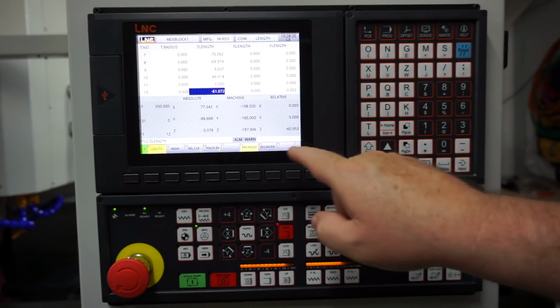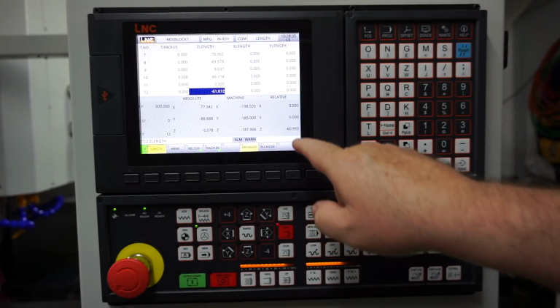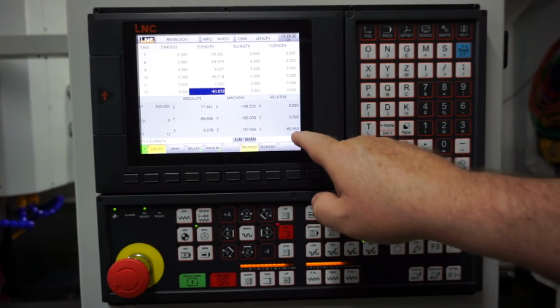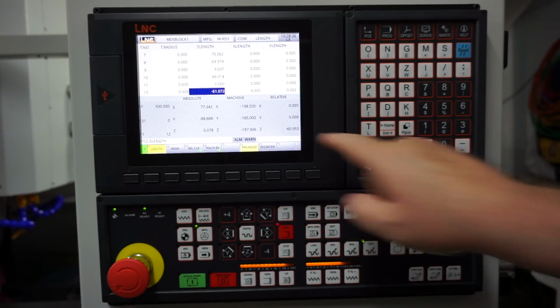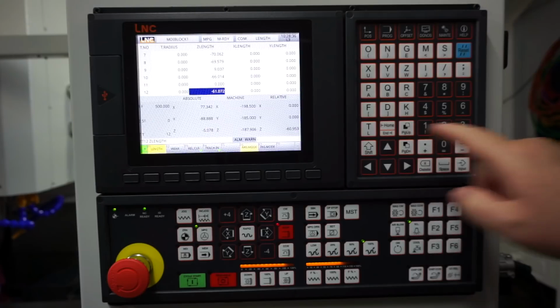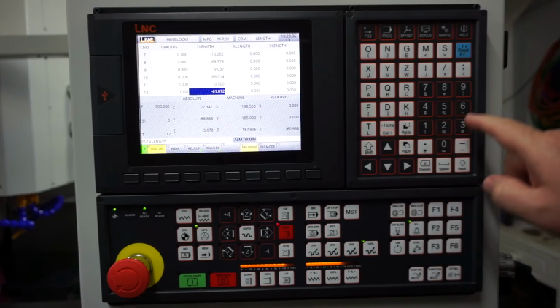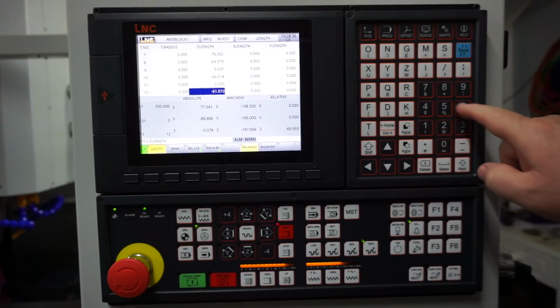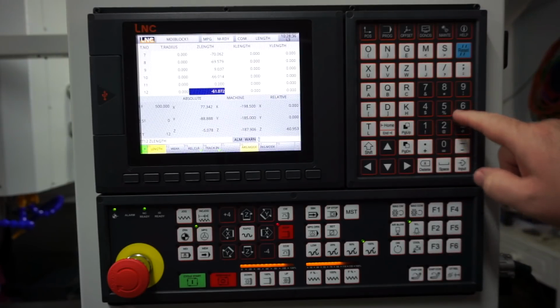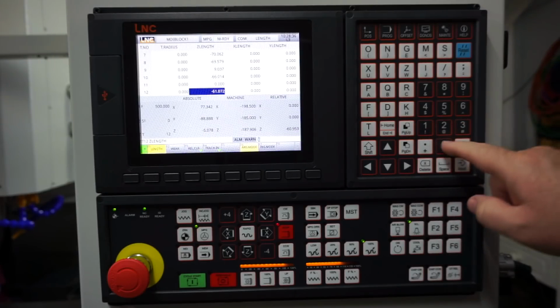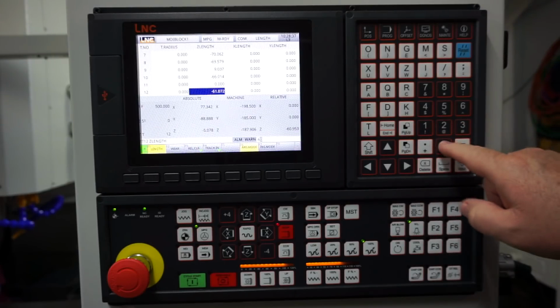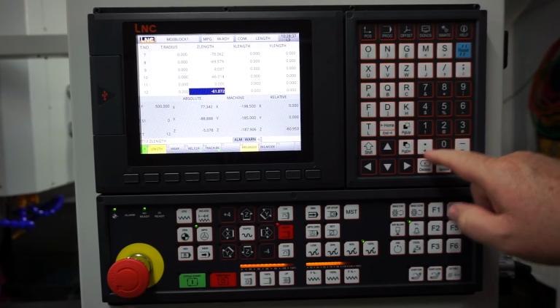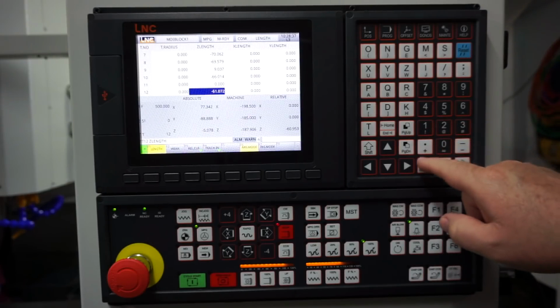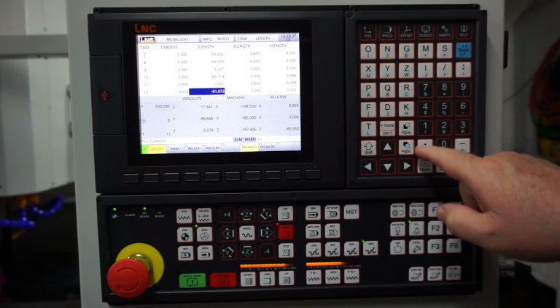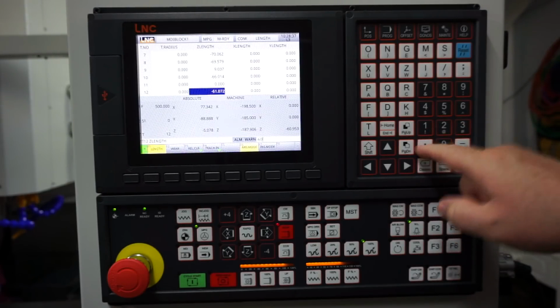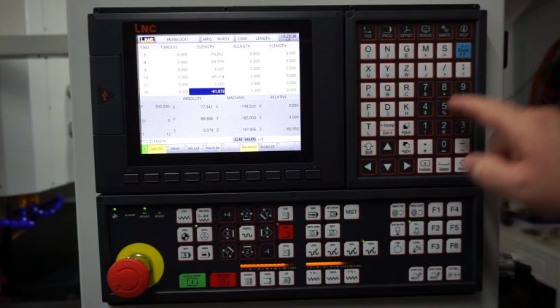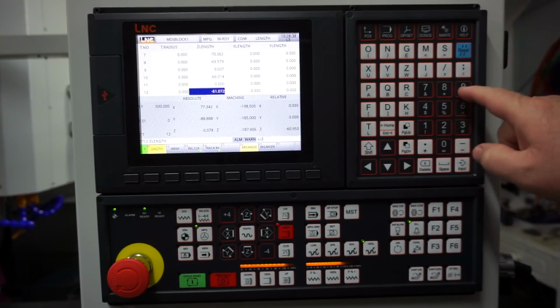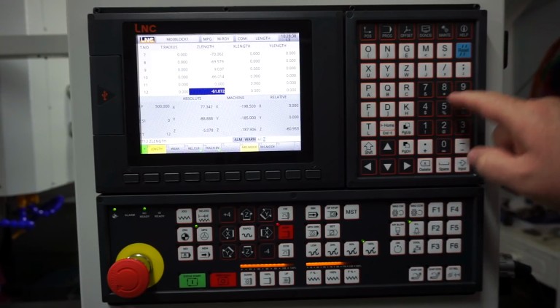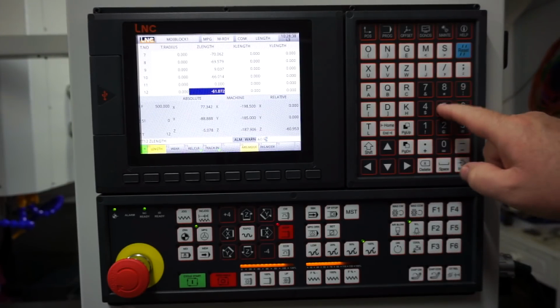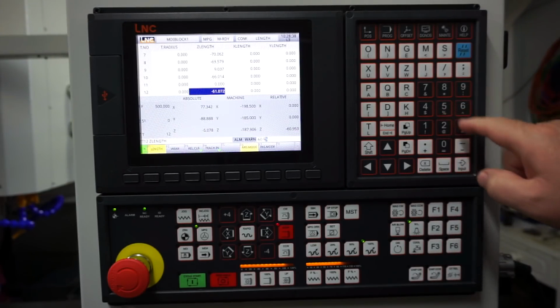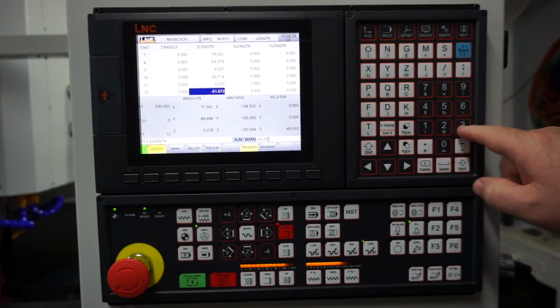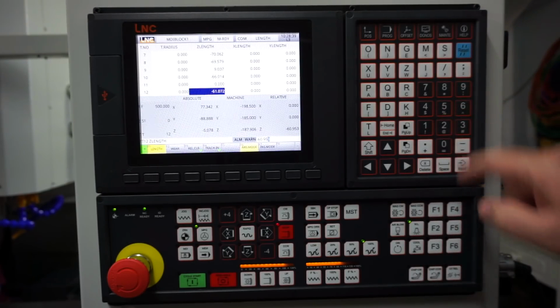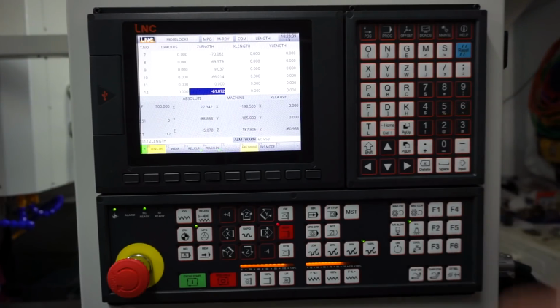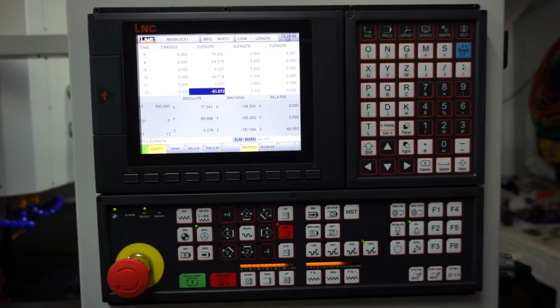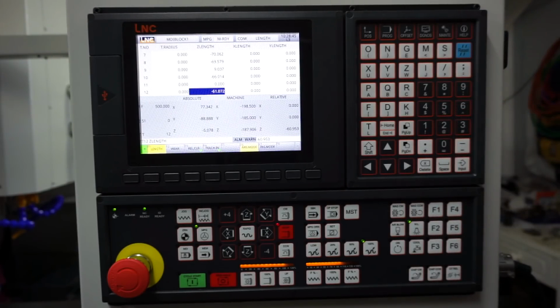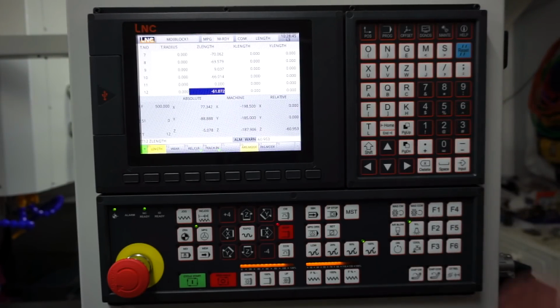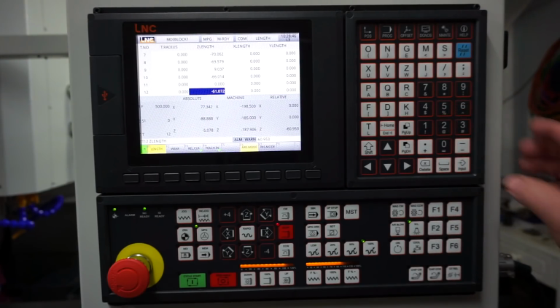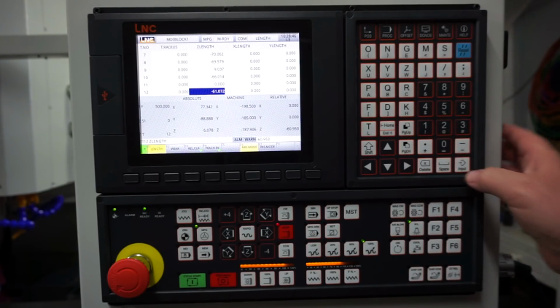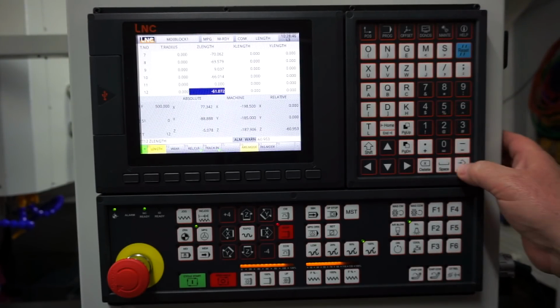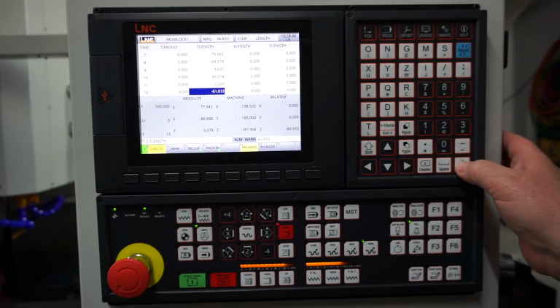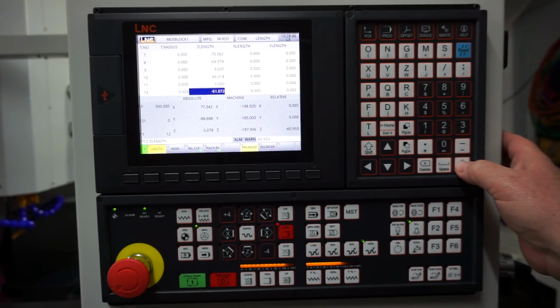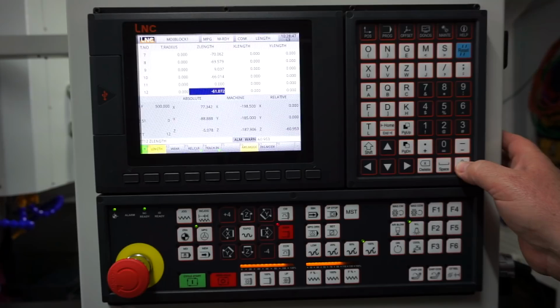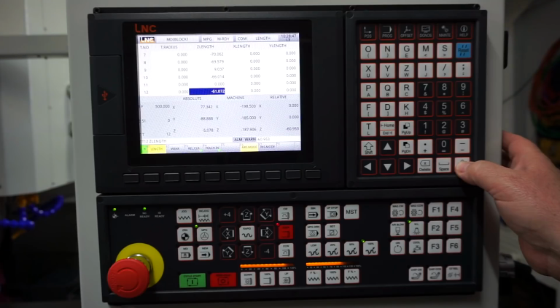Notice that after typing the value in, I had to press the input key to enter the value into the controller memory.